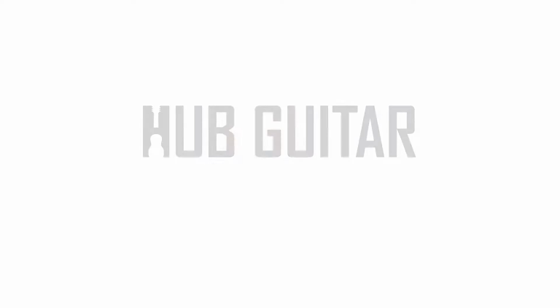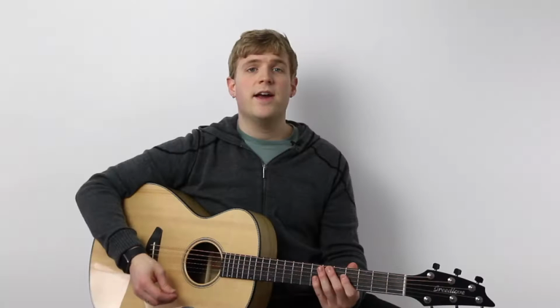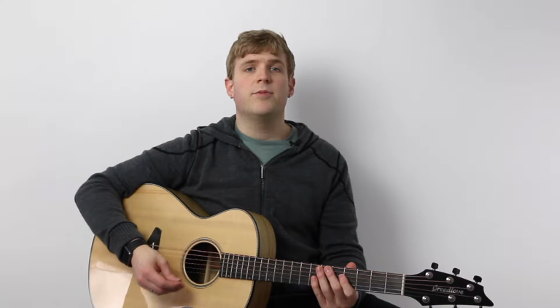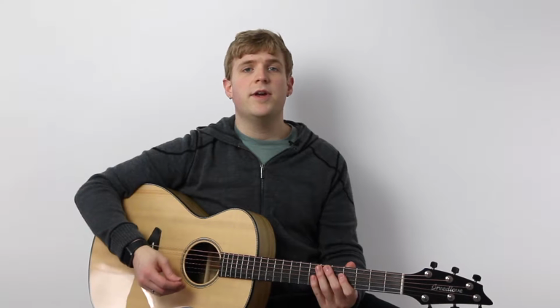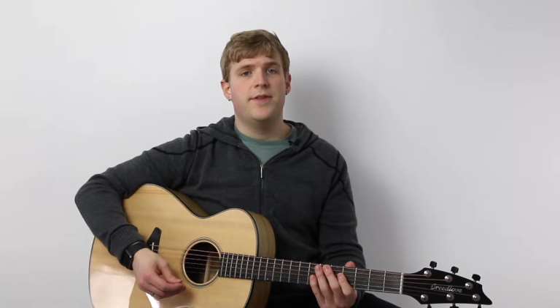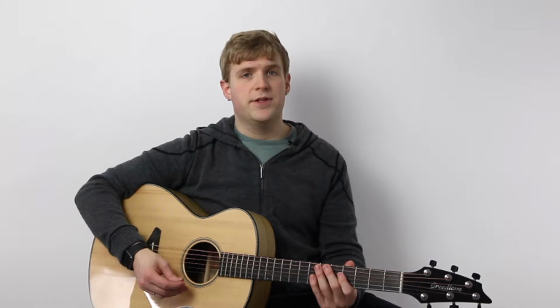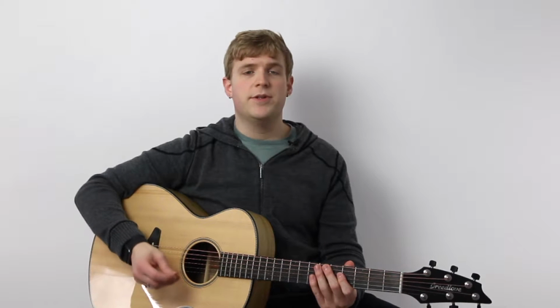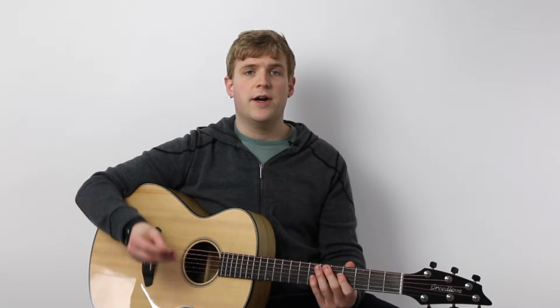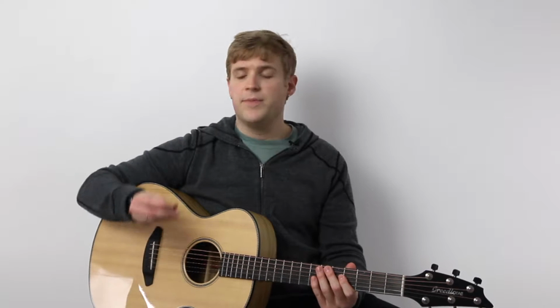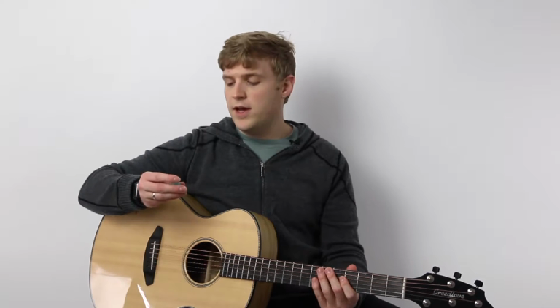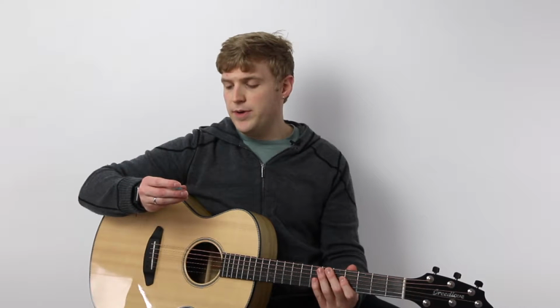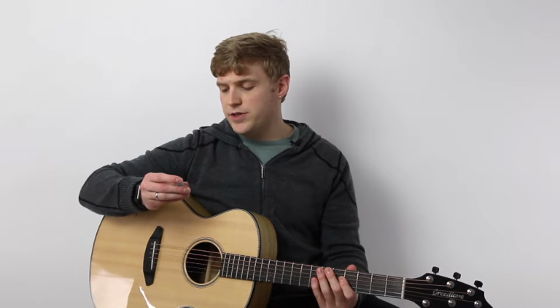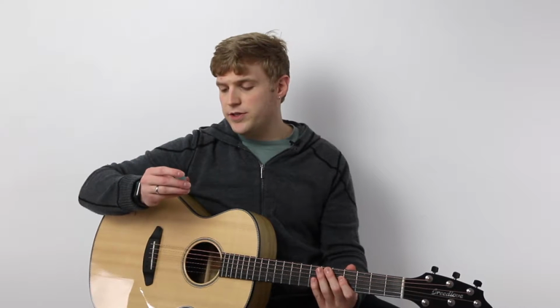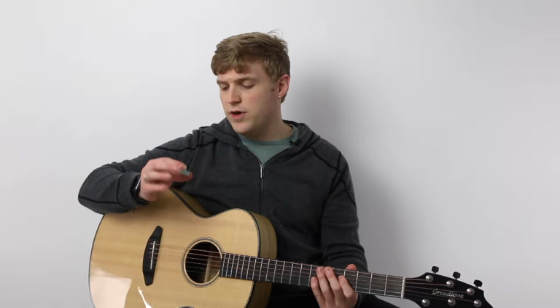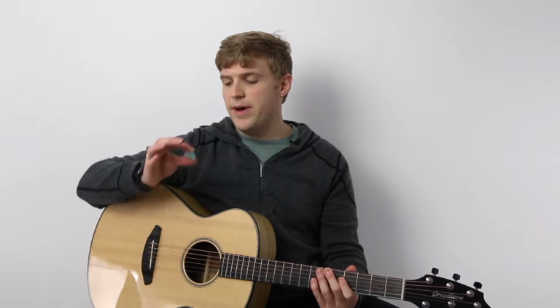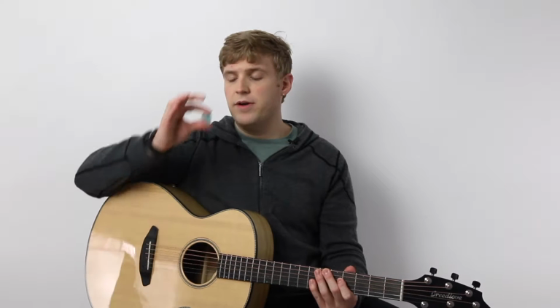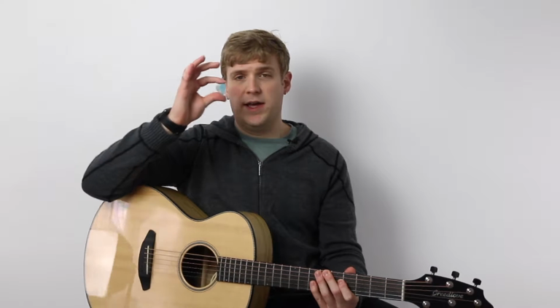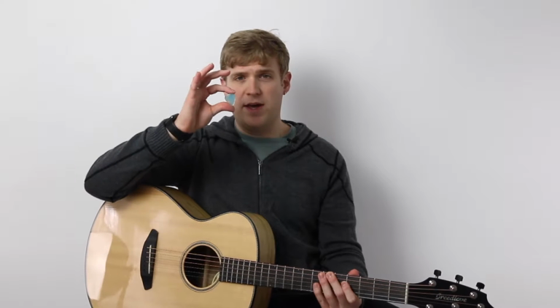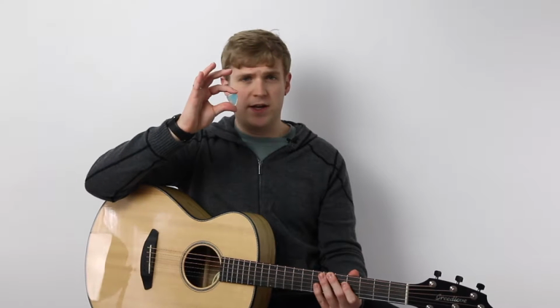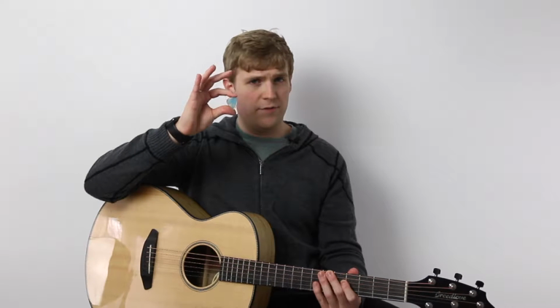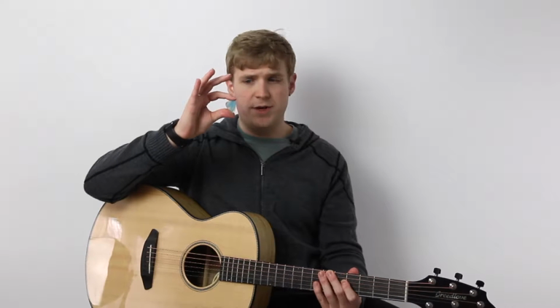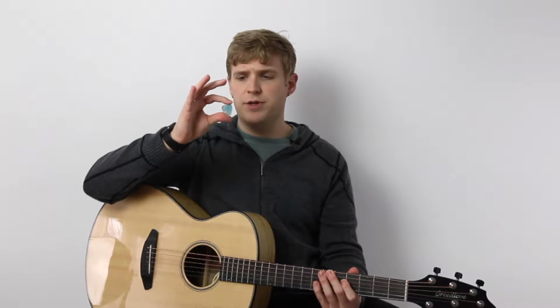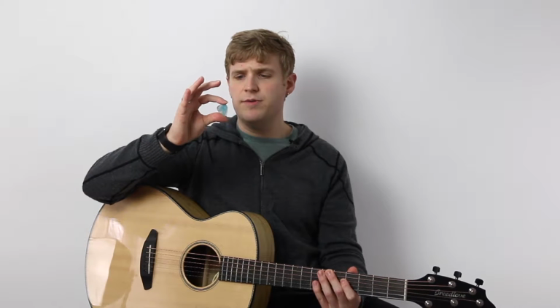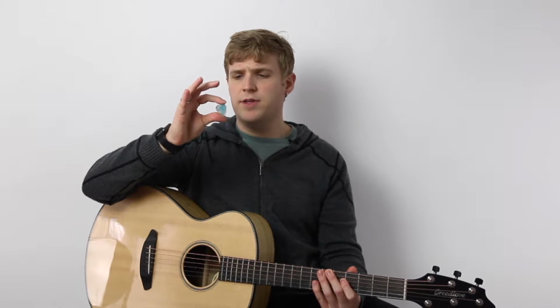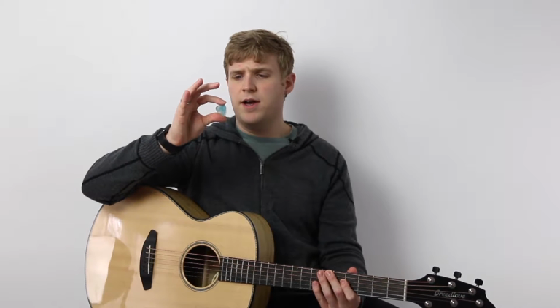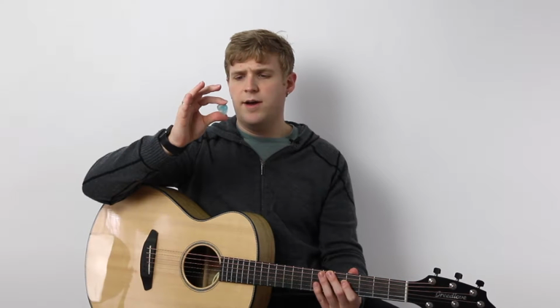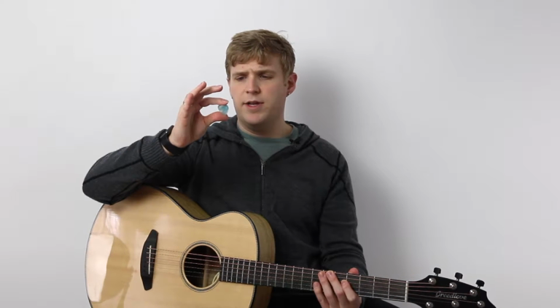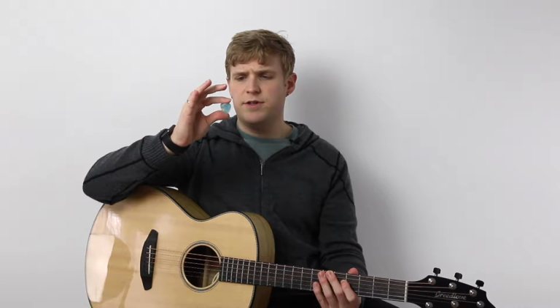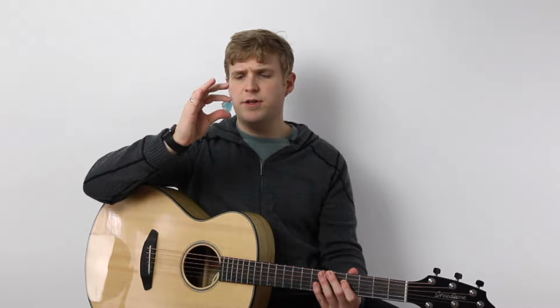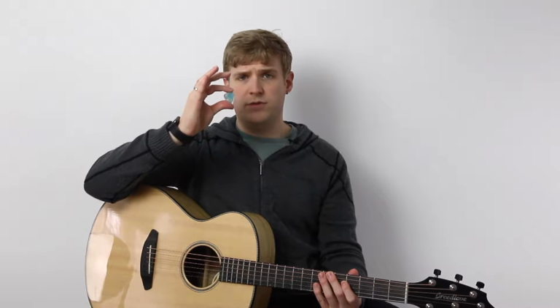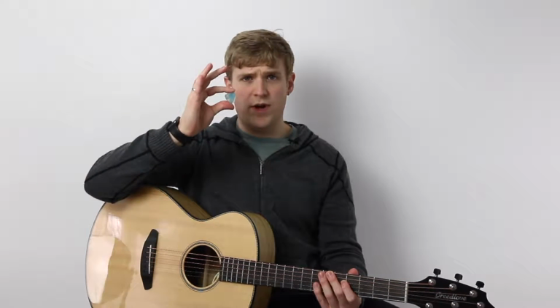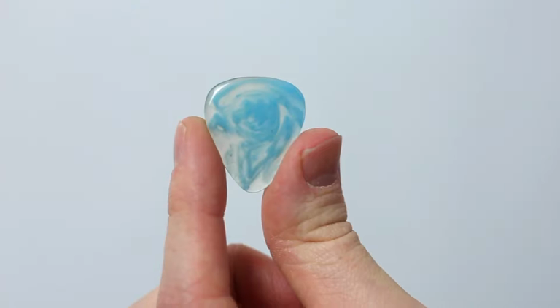Hi, I'm Greg and this is Hub Guitar. I'm here to talk to you about a pick I got from Timber Tones made out of something called resin.